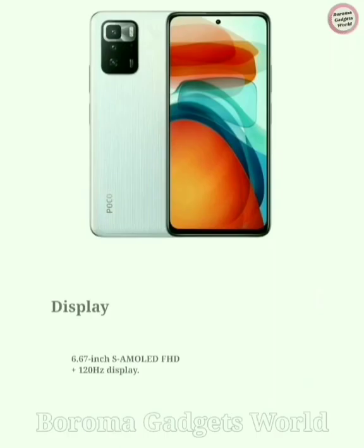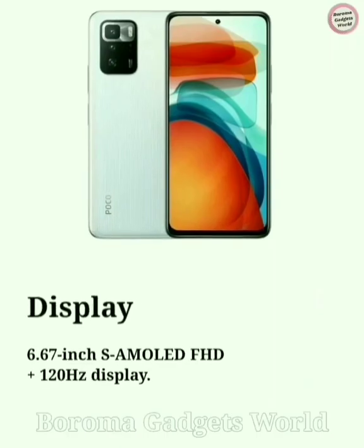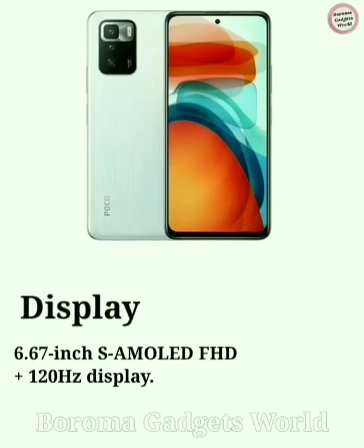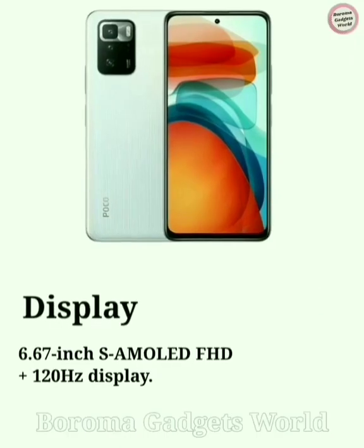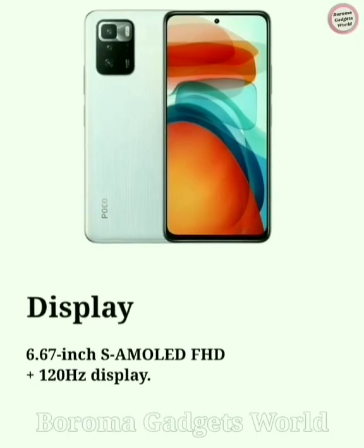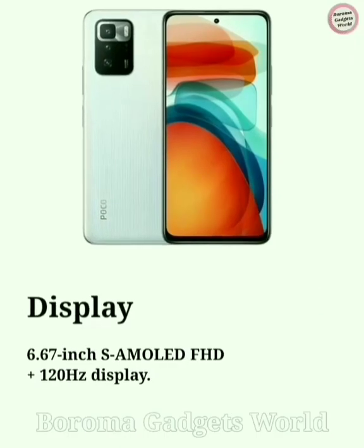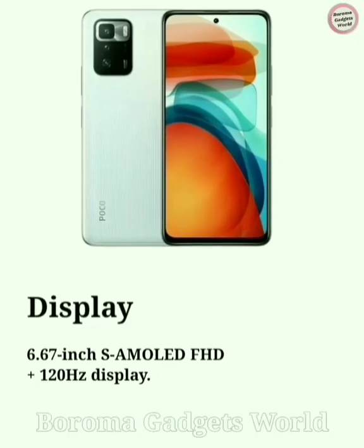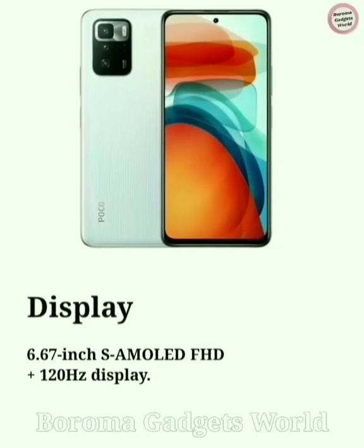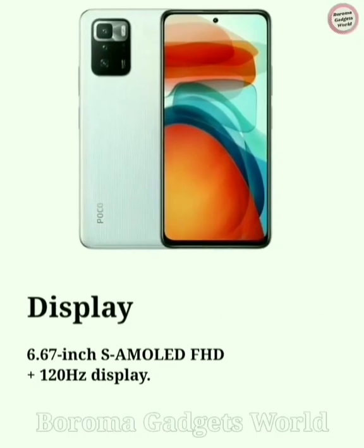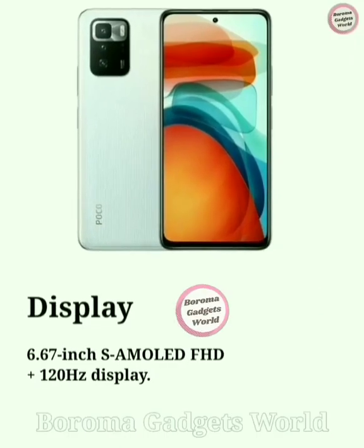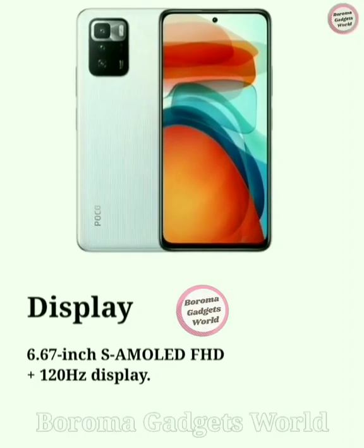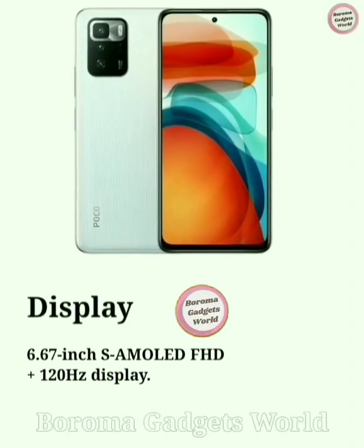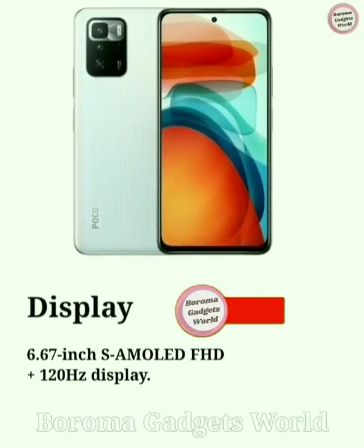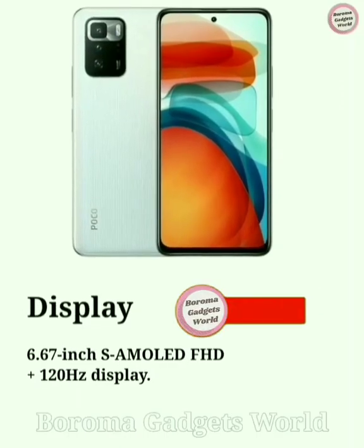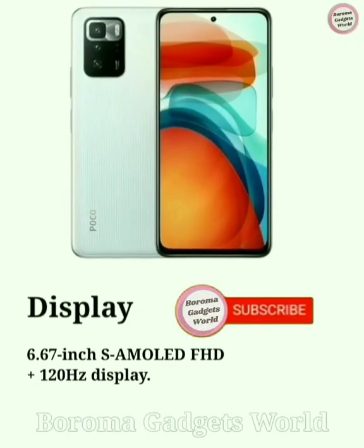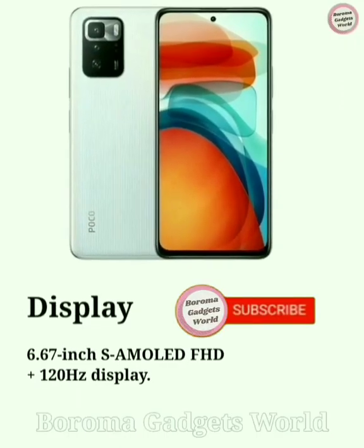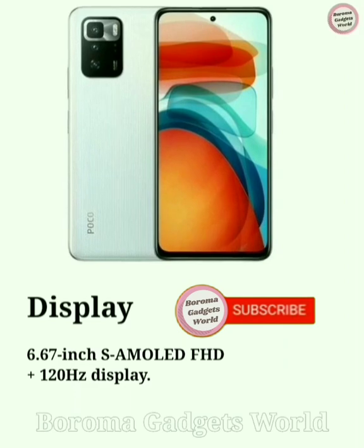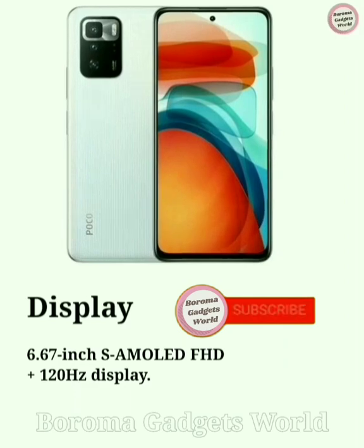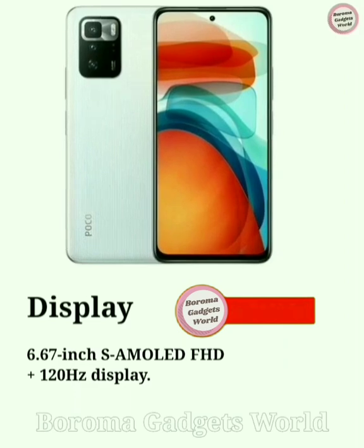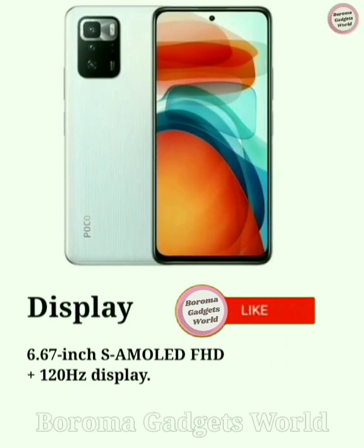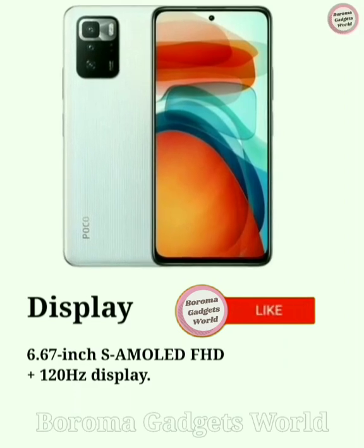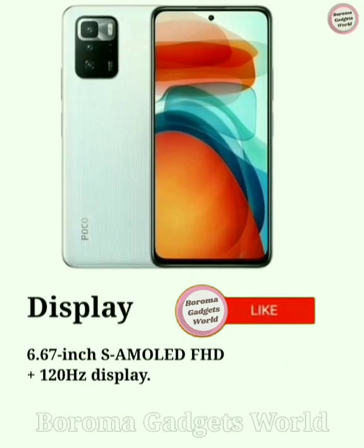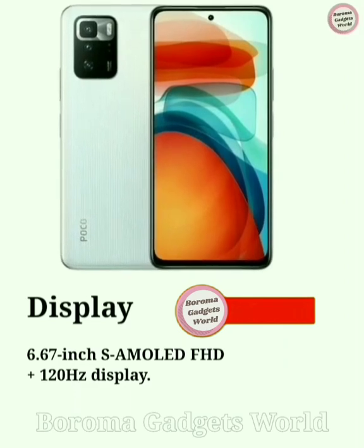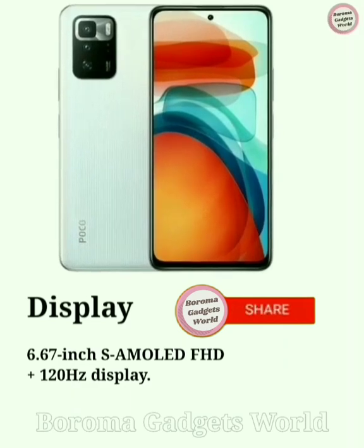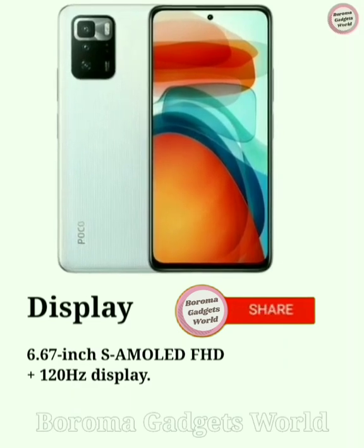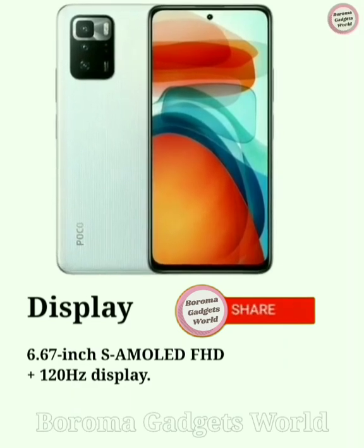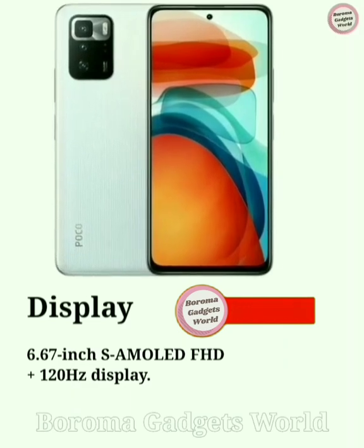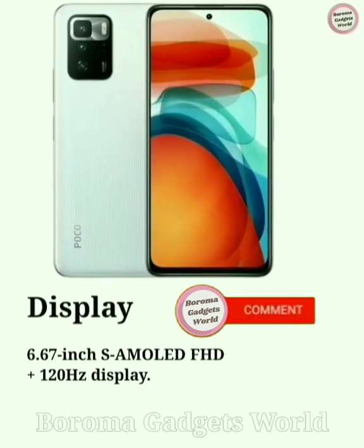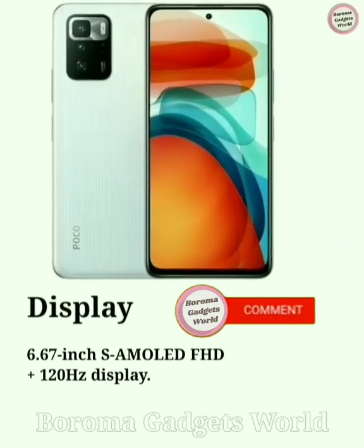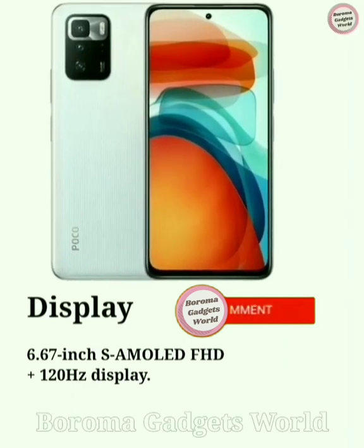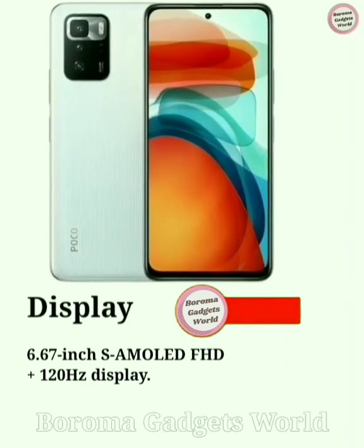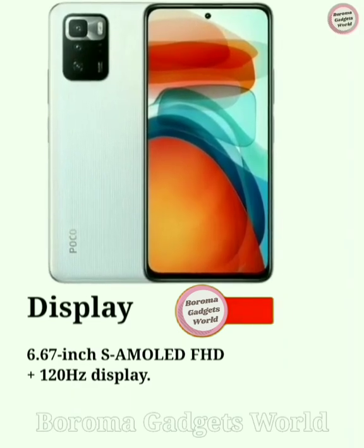The POCO X4 5G is likely to feature a 6.67-inch S AMOLED FHD+ 120Hz display.